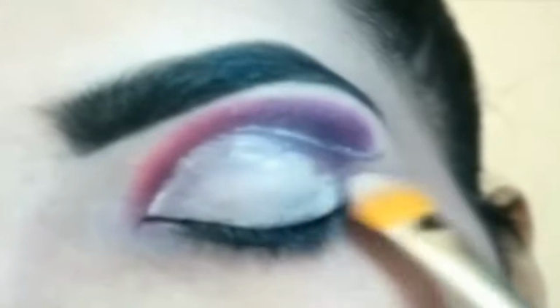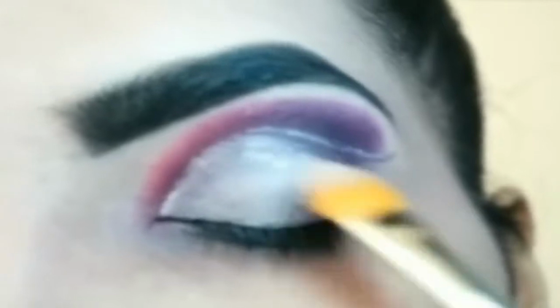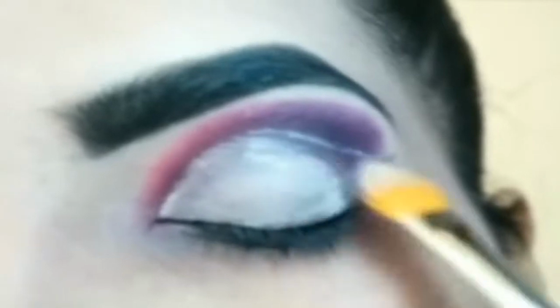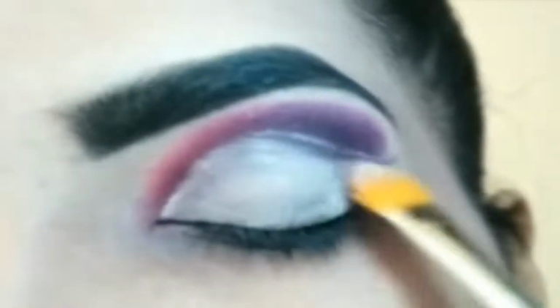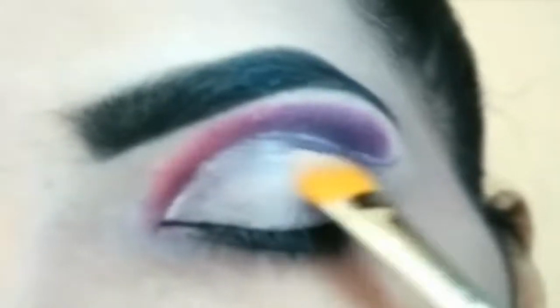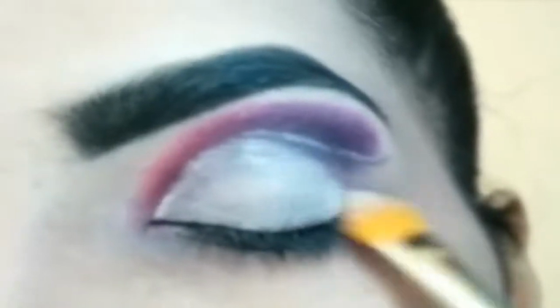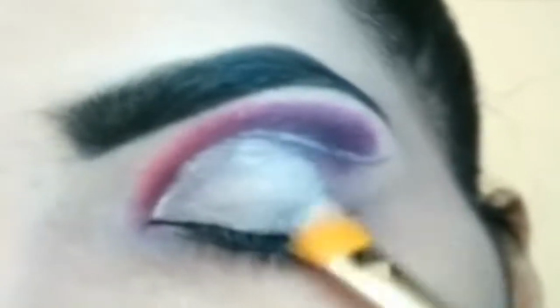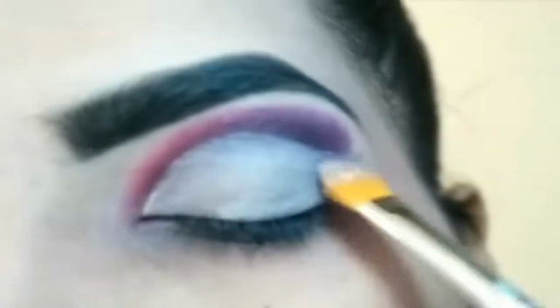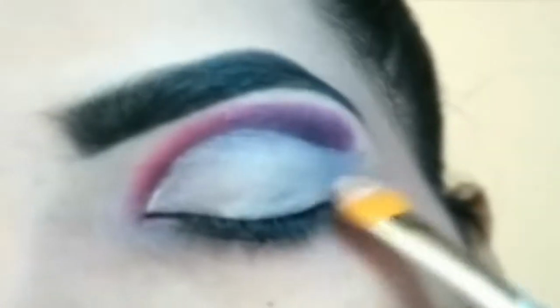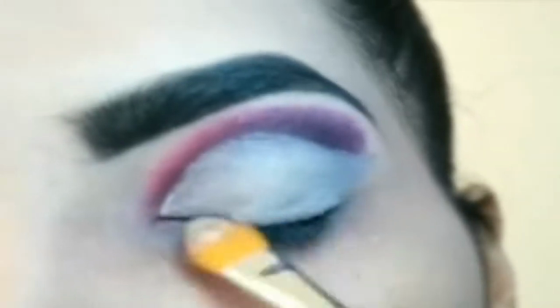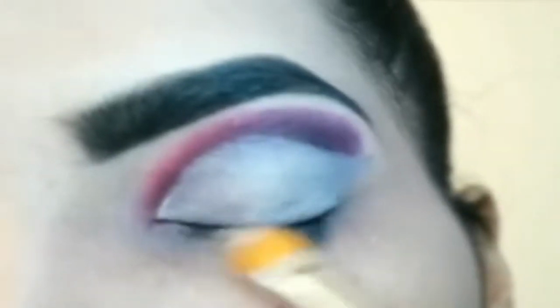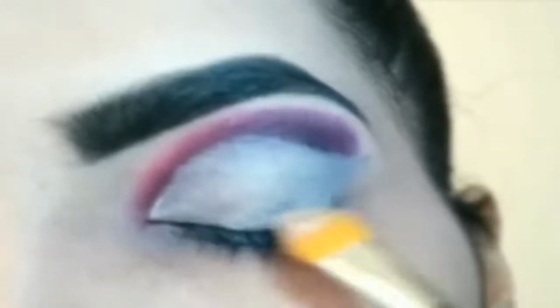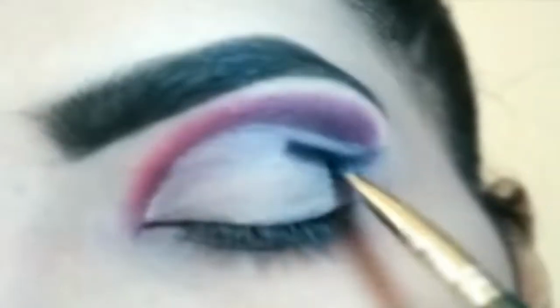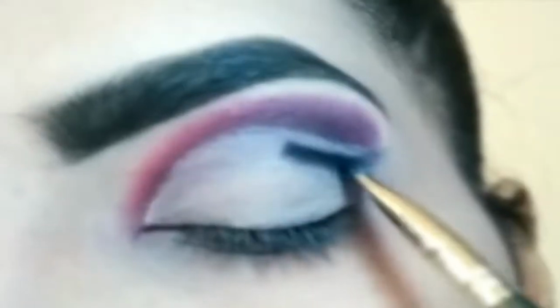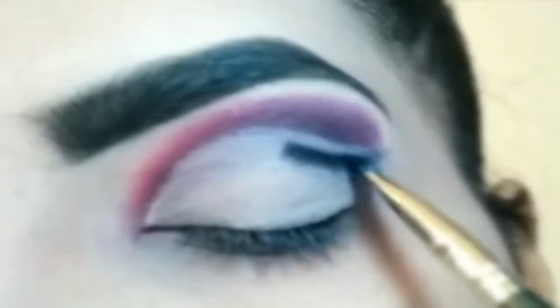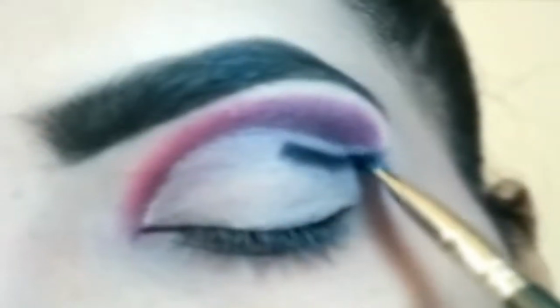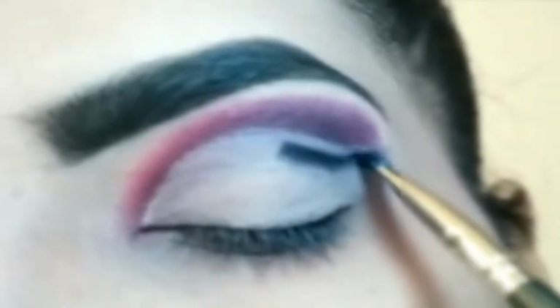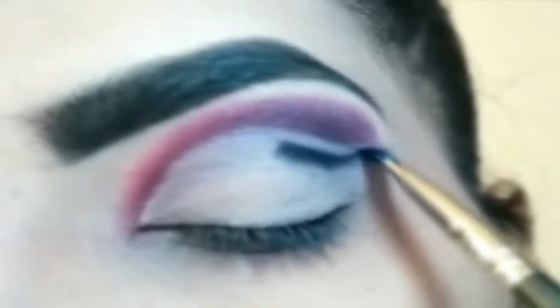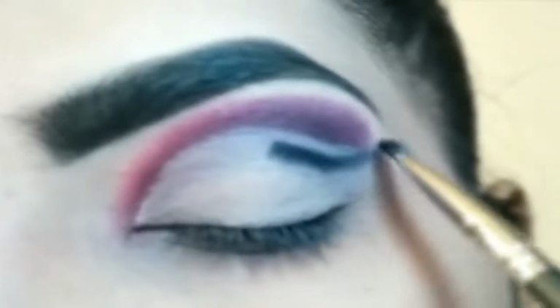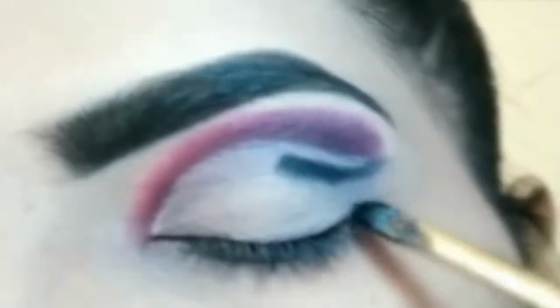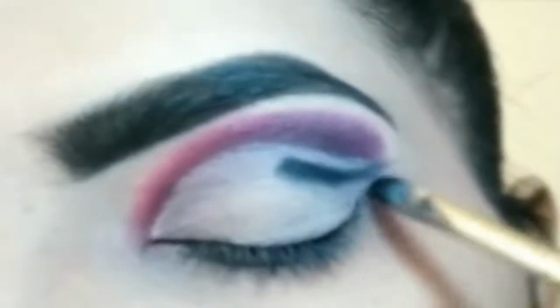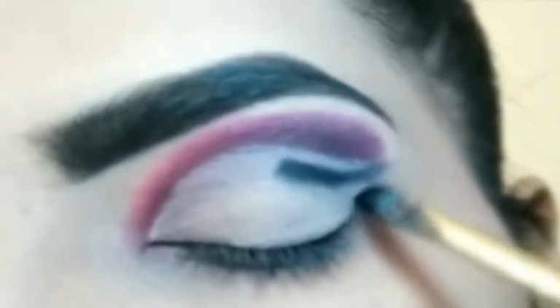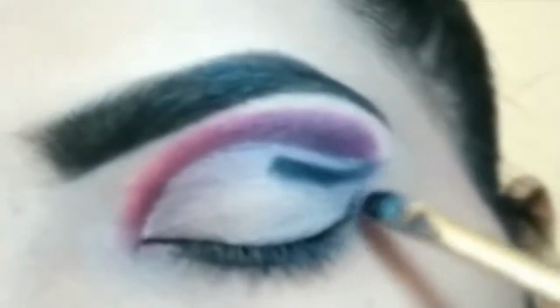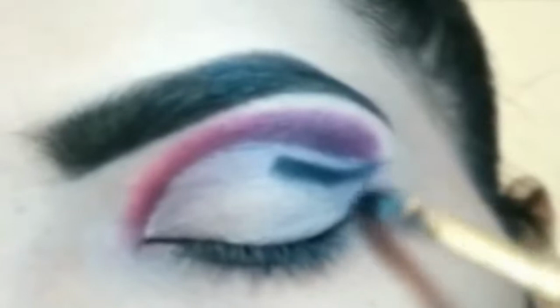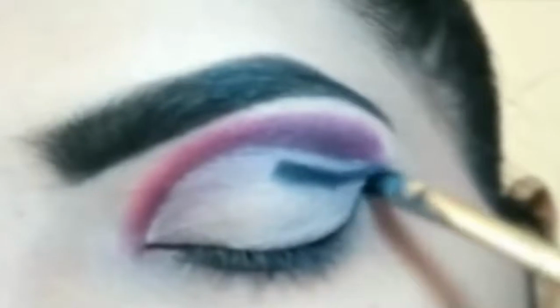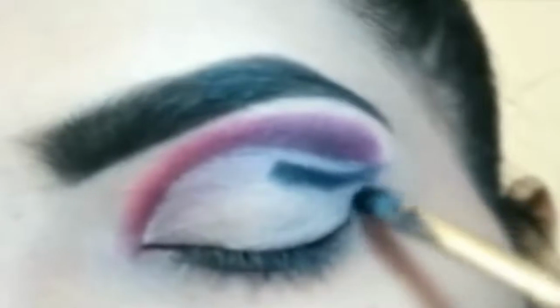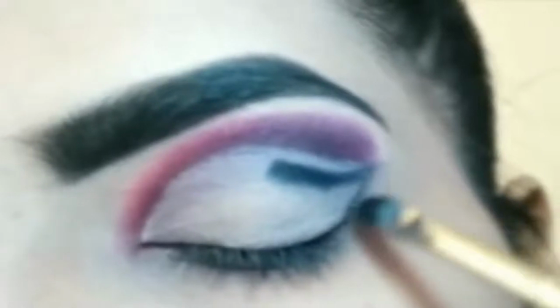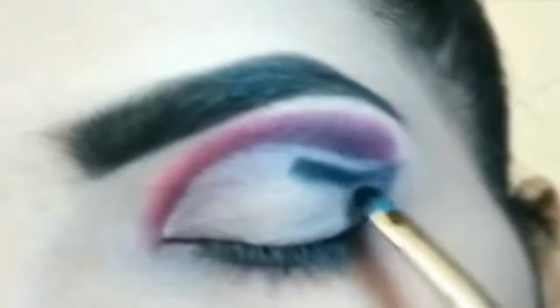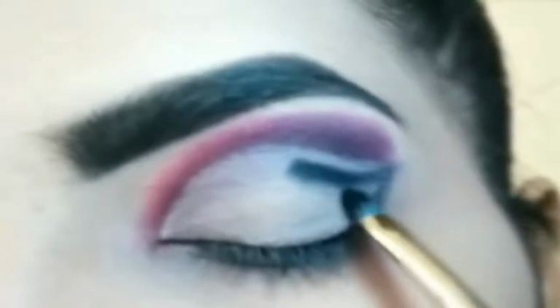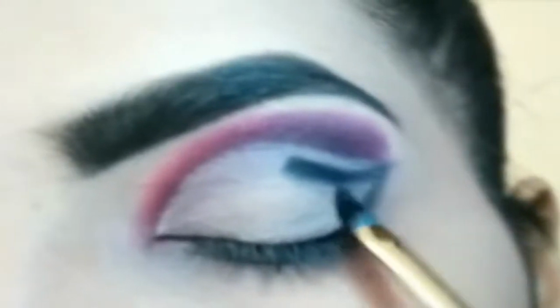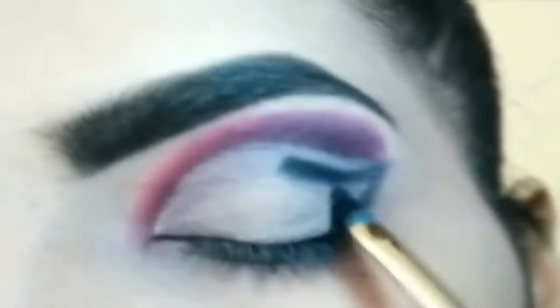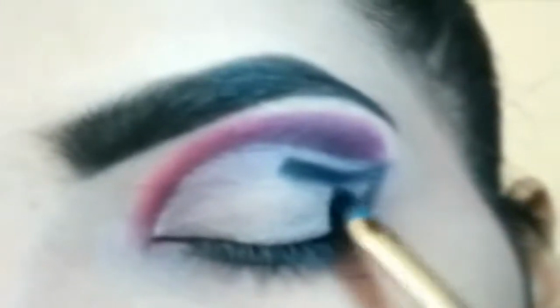The concealer is not very thick. Next, I will outline the outer V and fill it in.